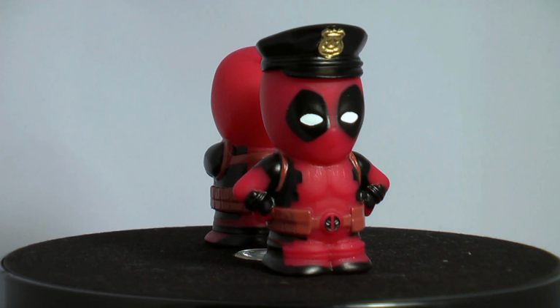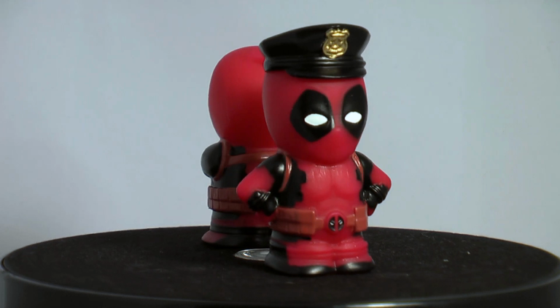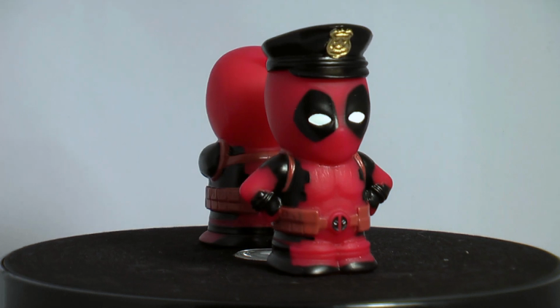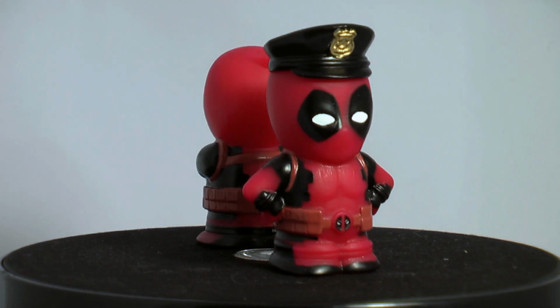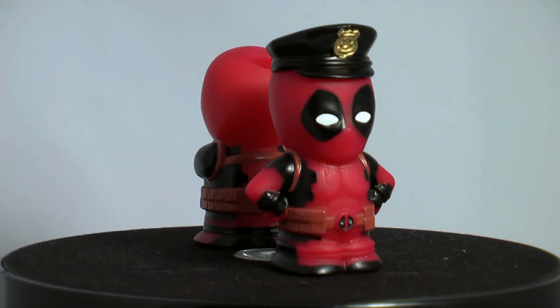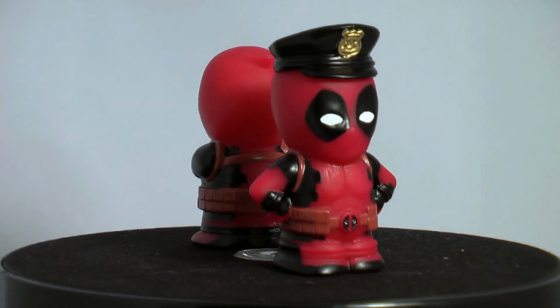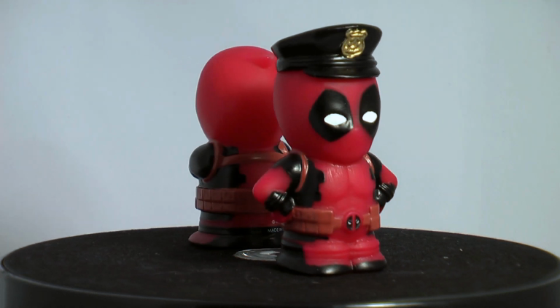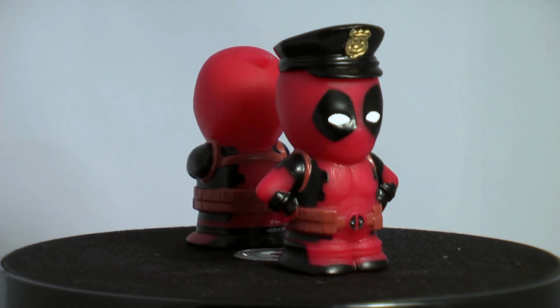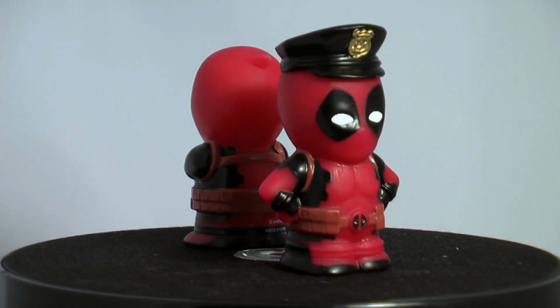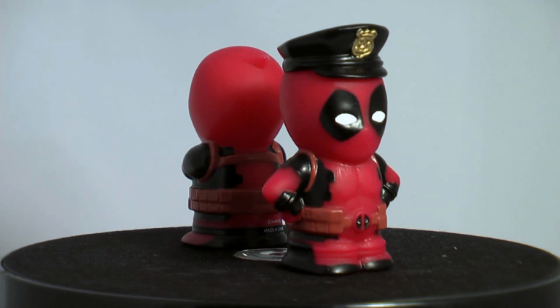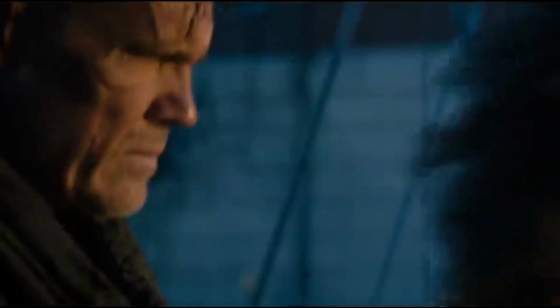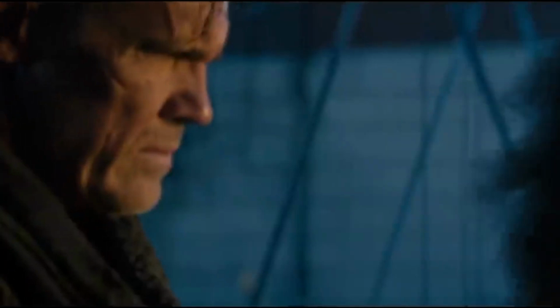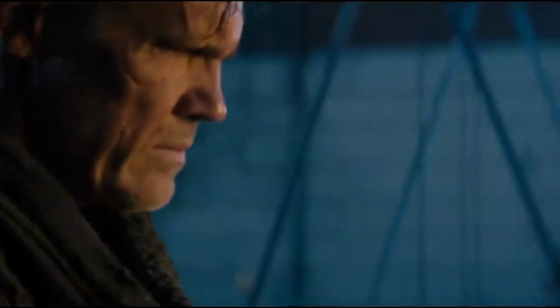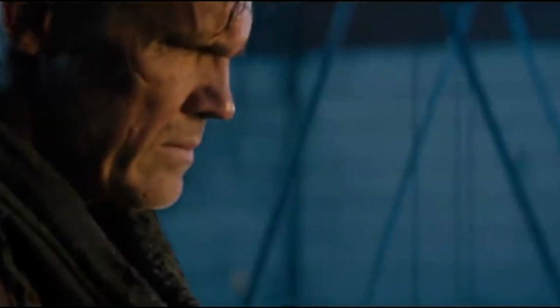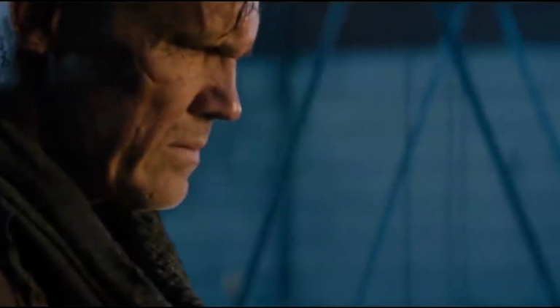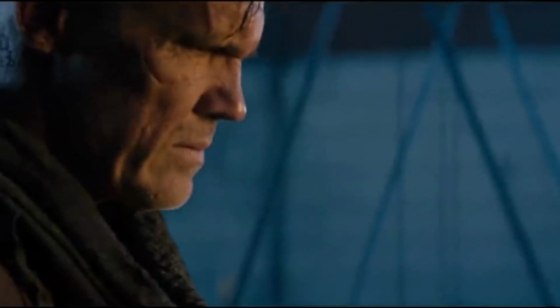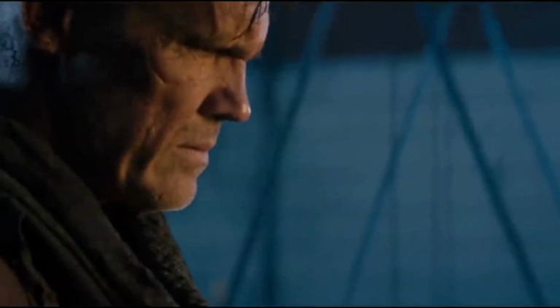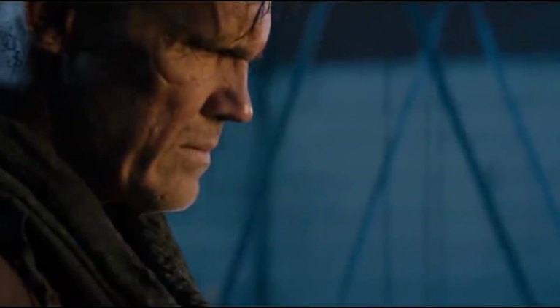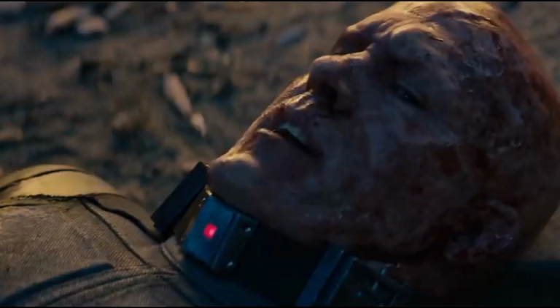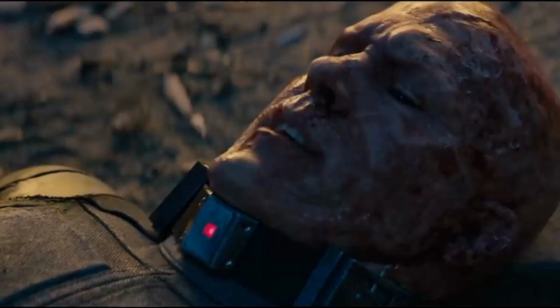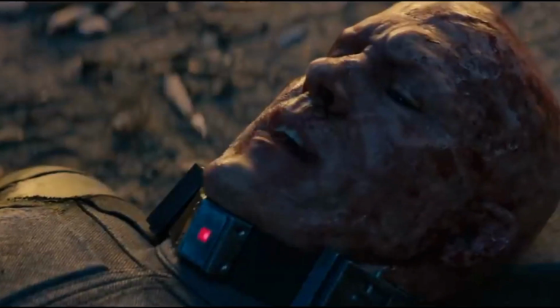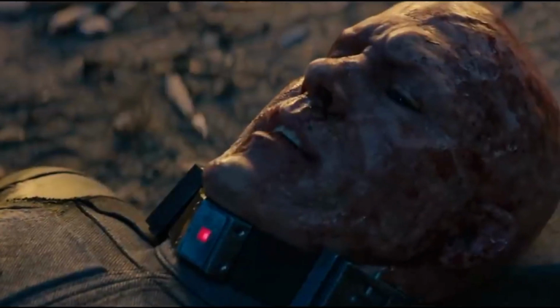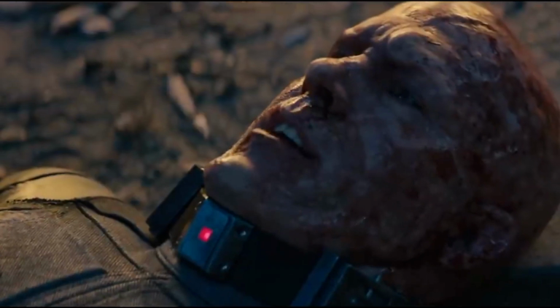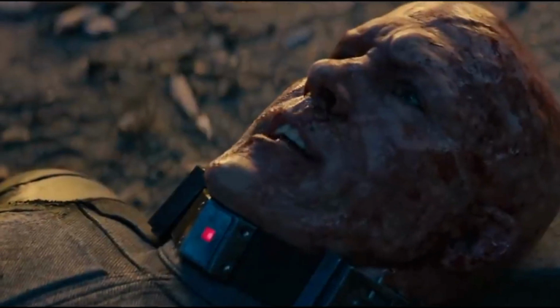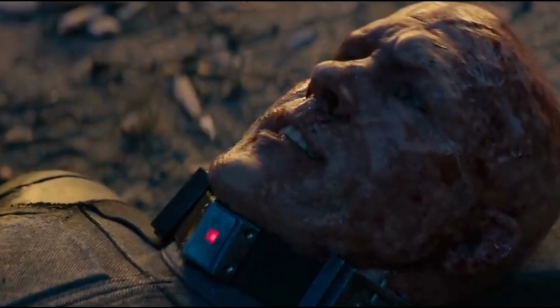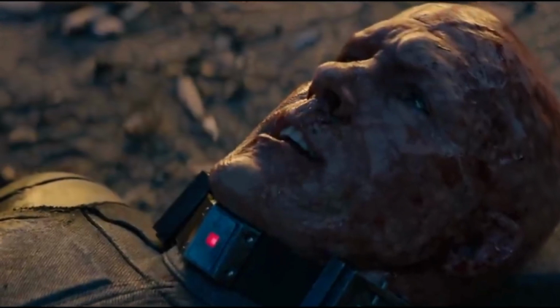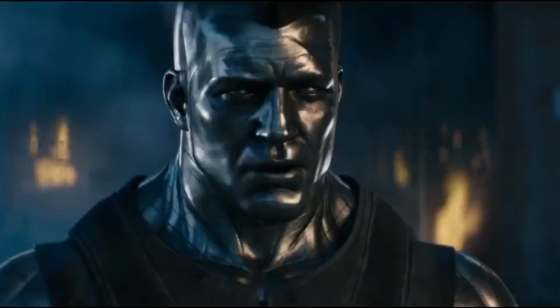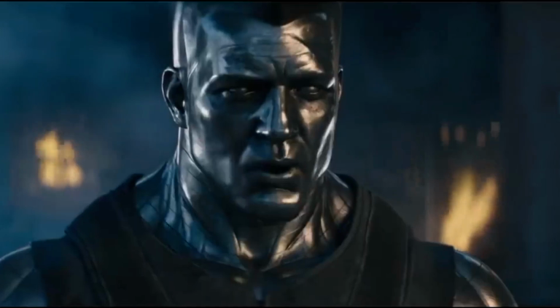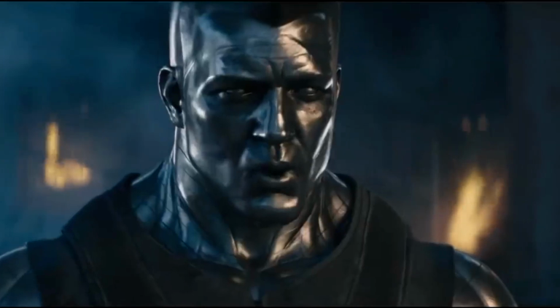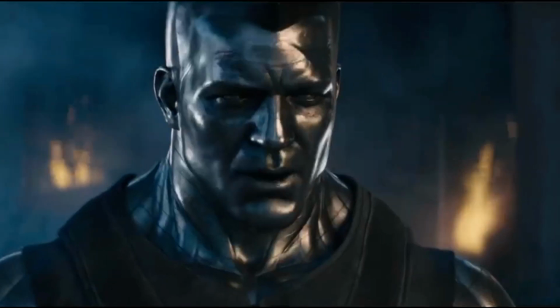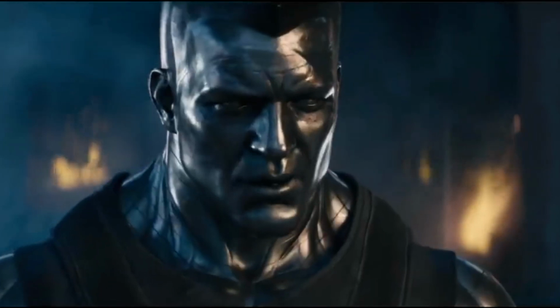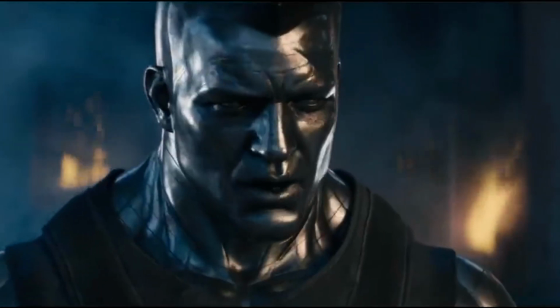But for now, who cares? Please don't leave me — I don't want to die without an audience. We are not going anywhere.